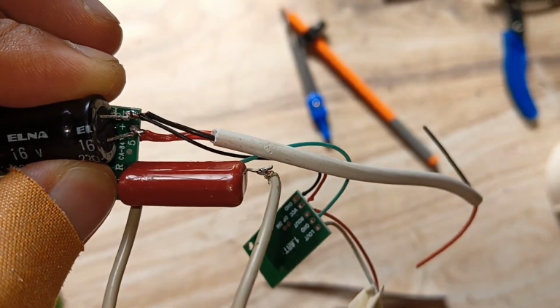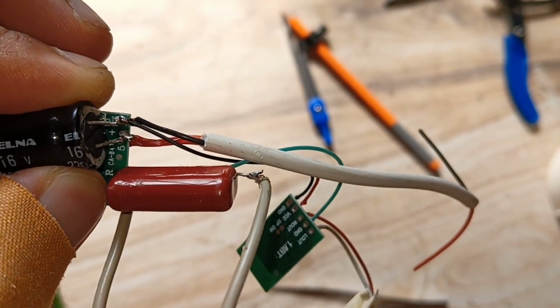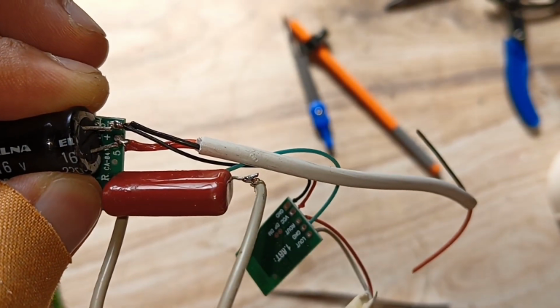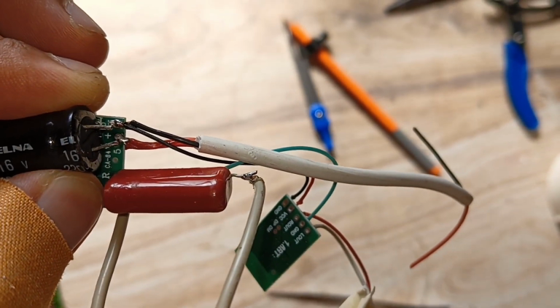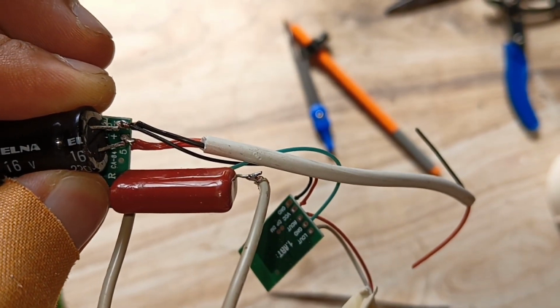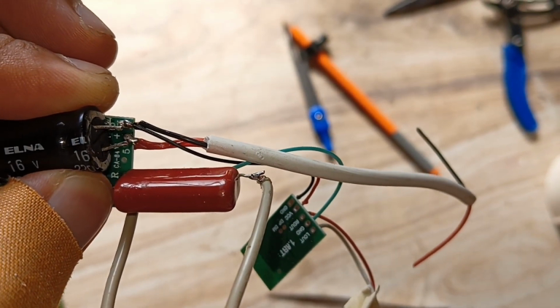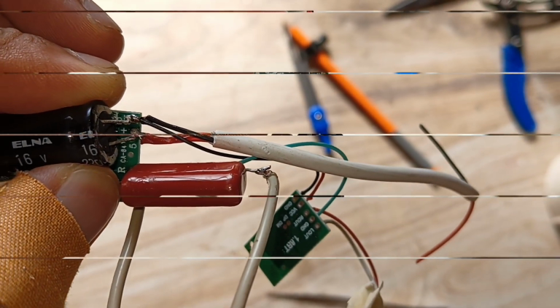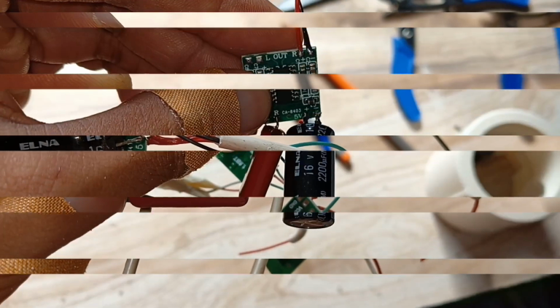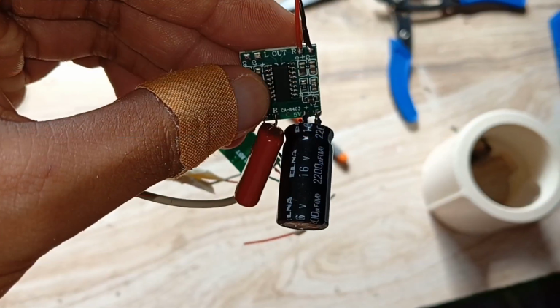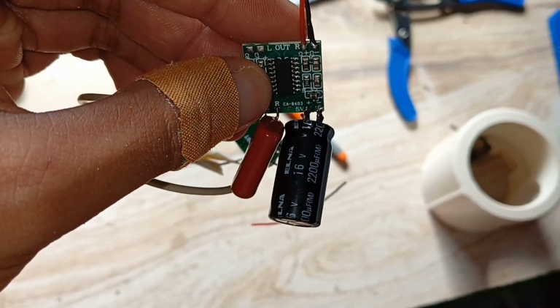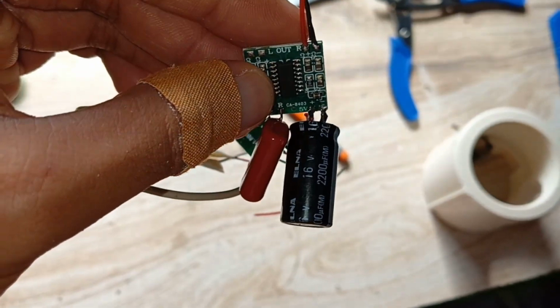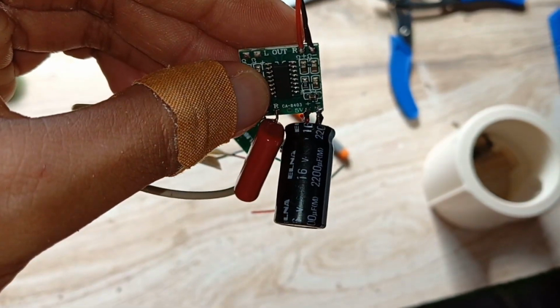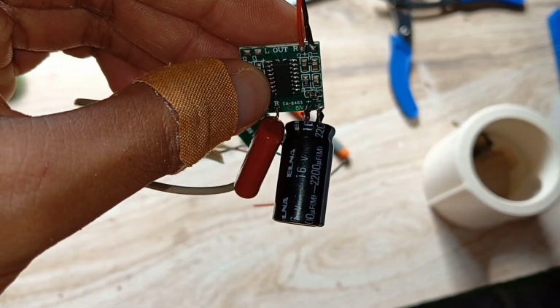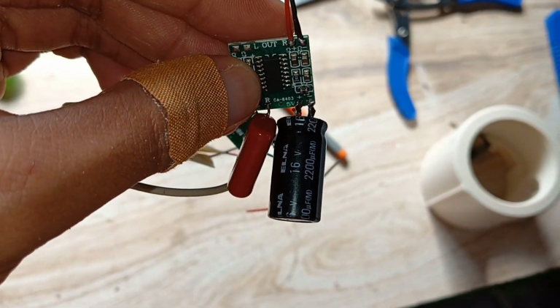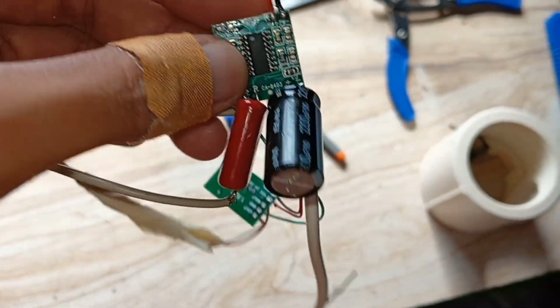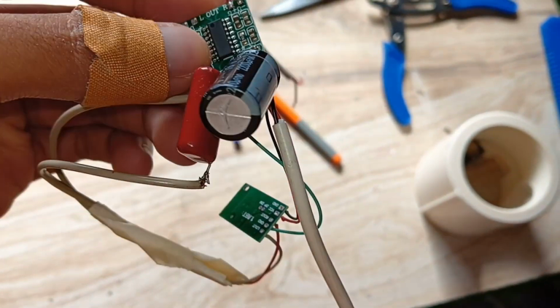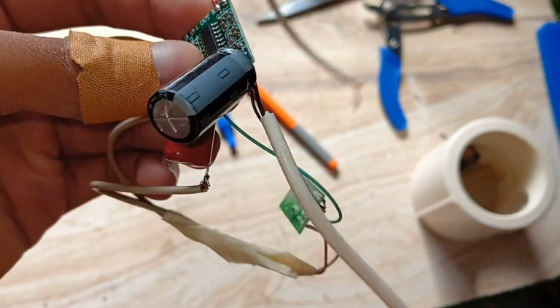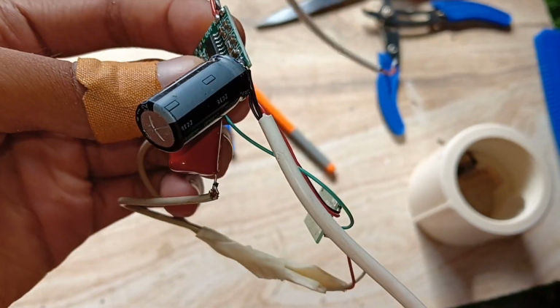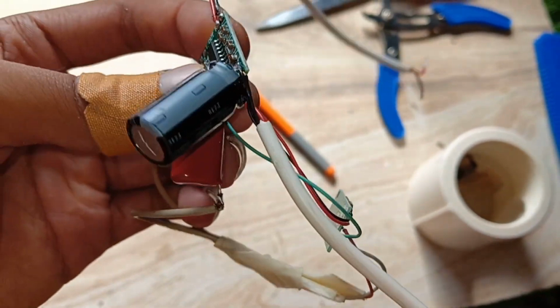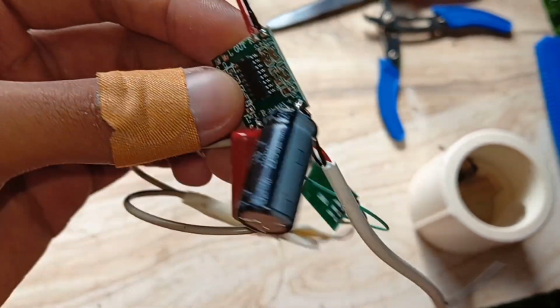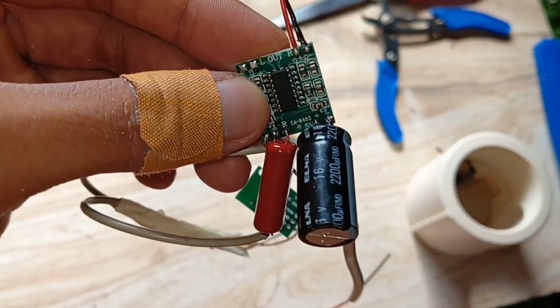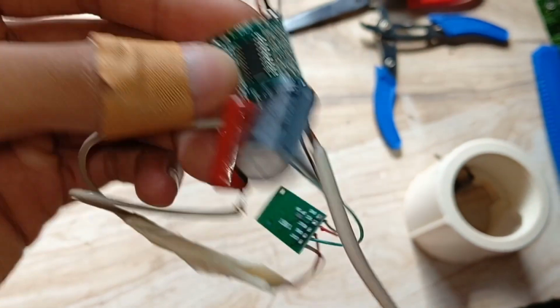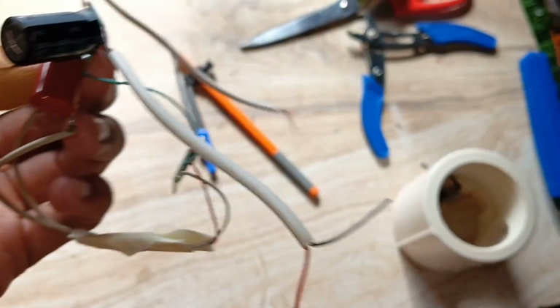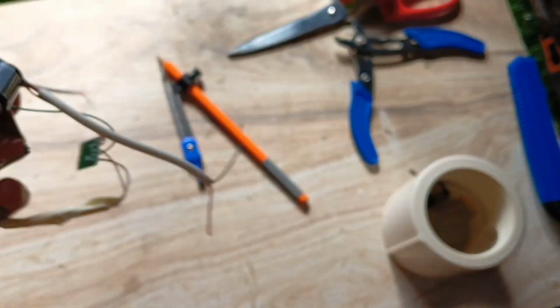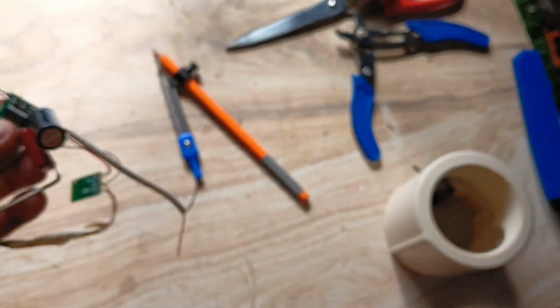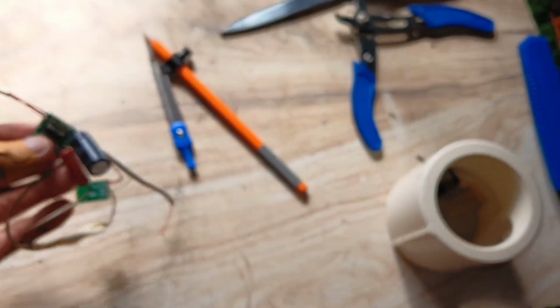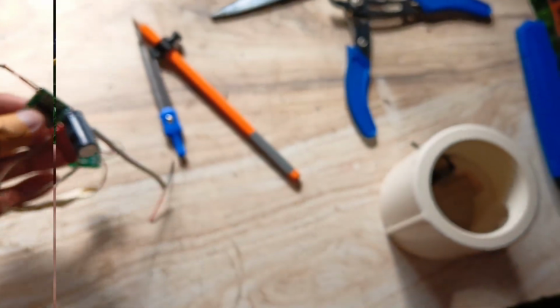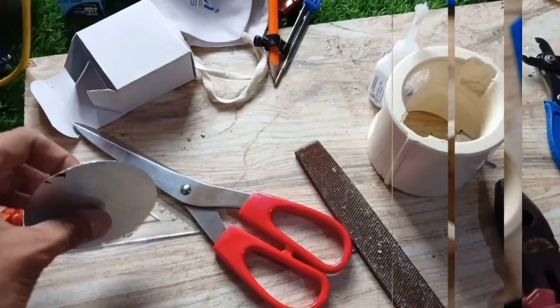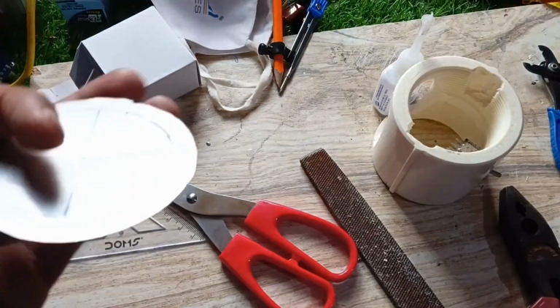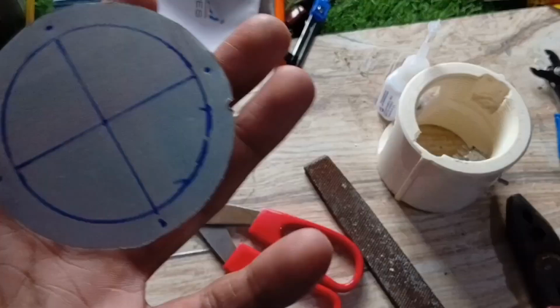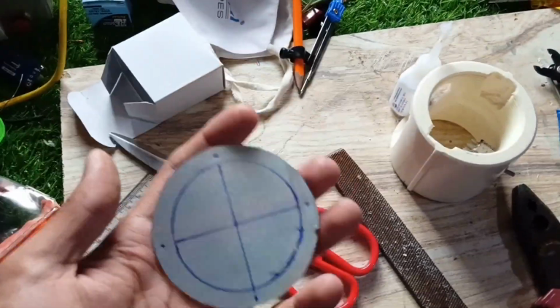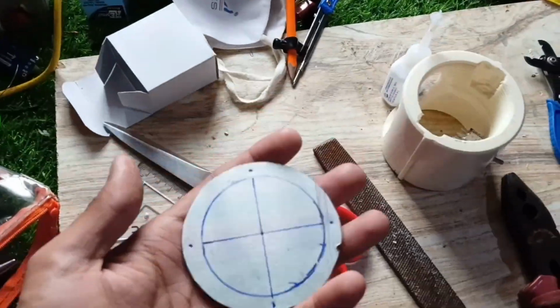I soldered a 2200uF 16V capacitor across the positive end and ground of the amplifier and Bluetooth module.